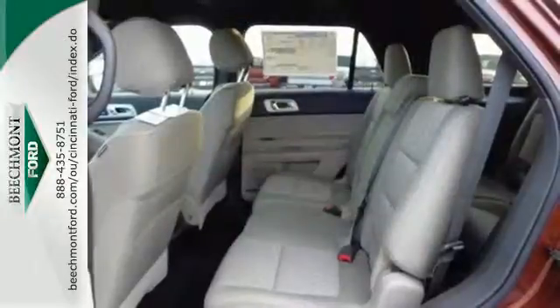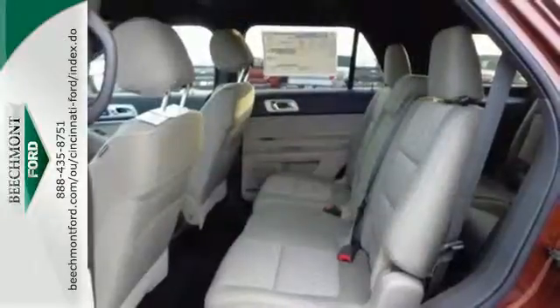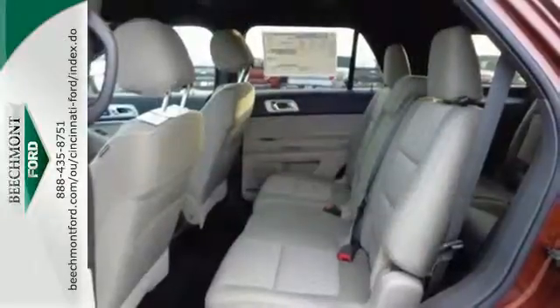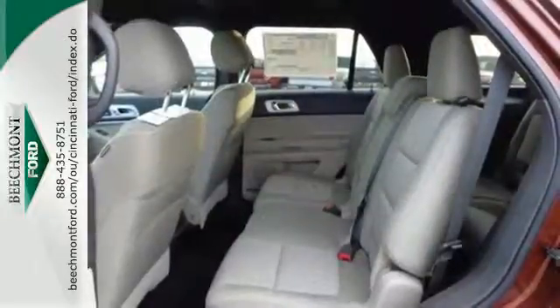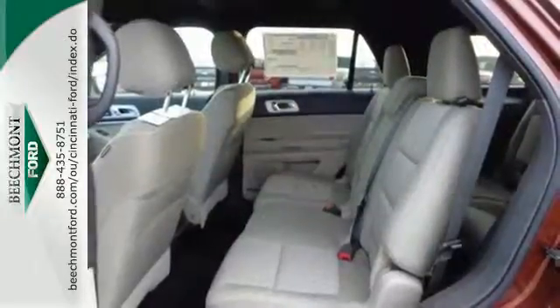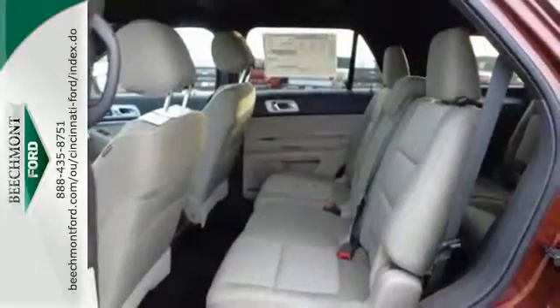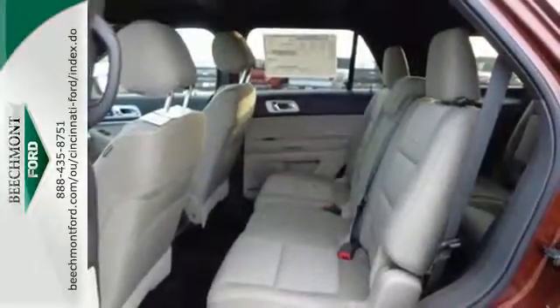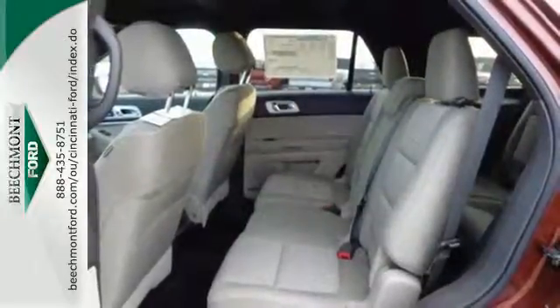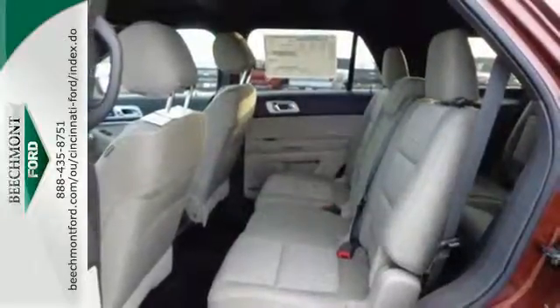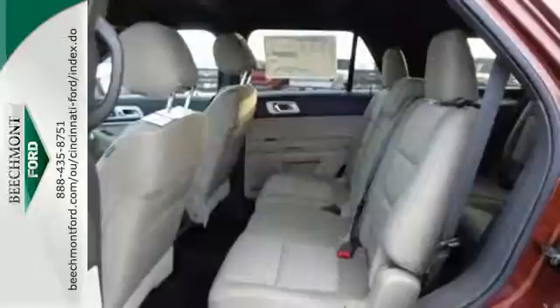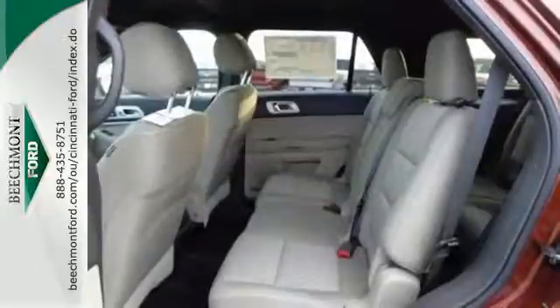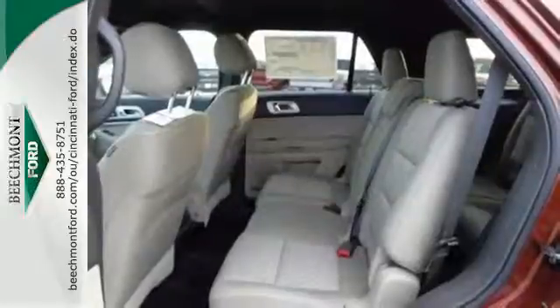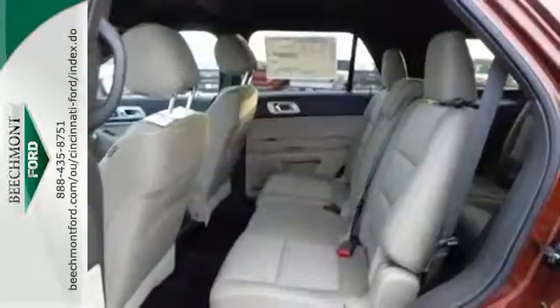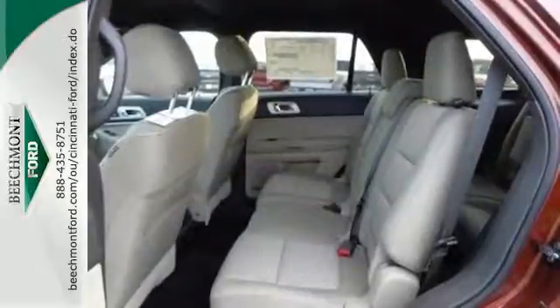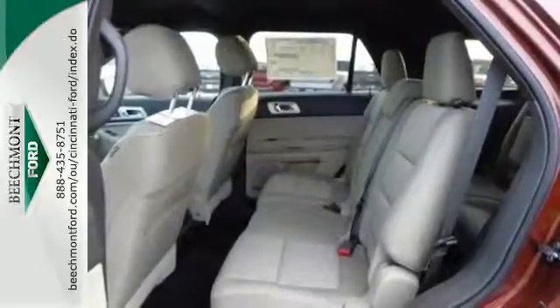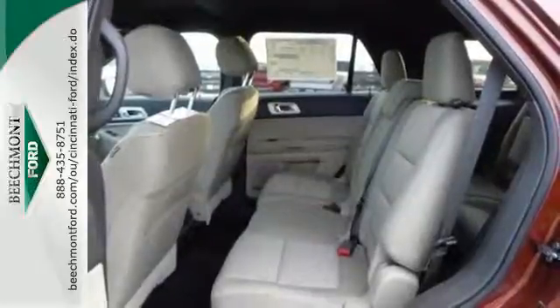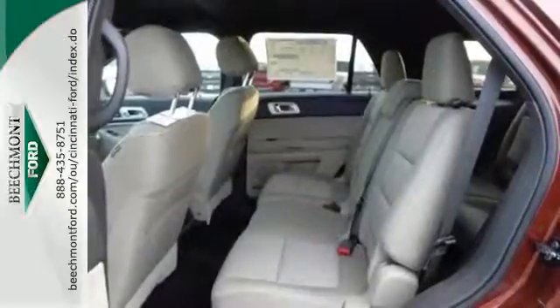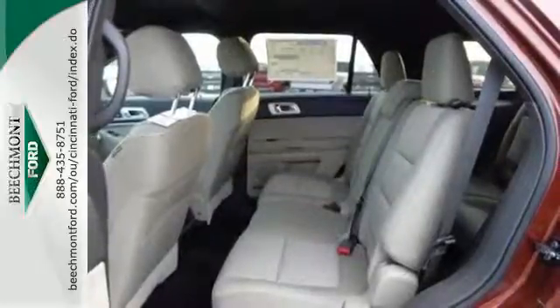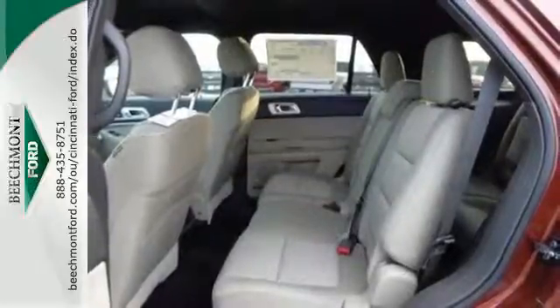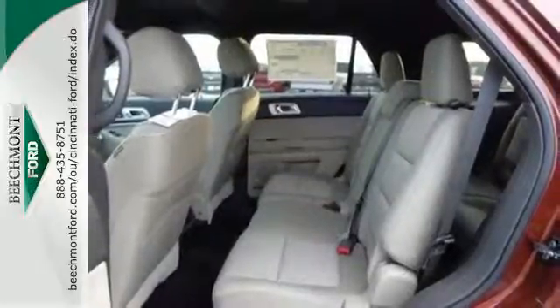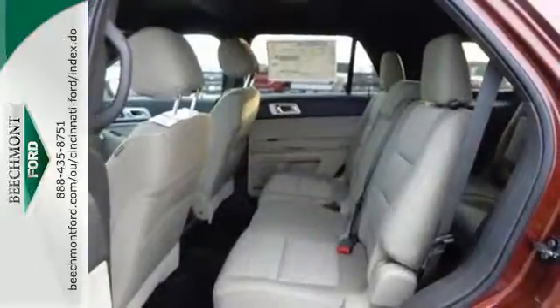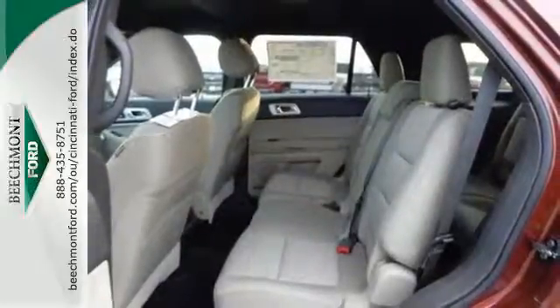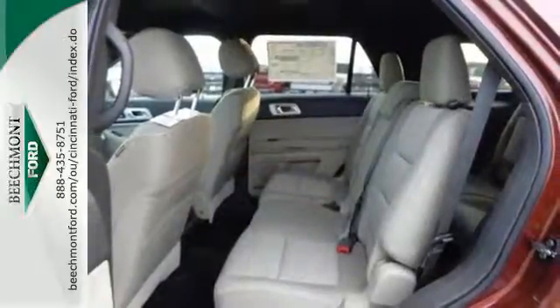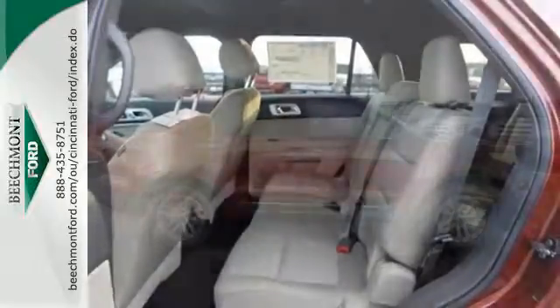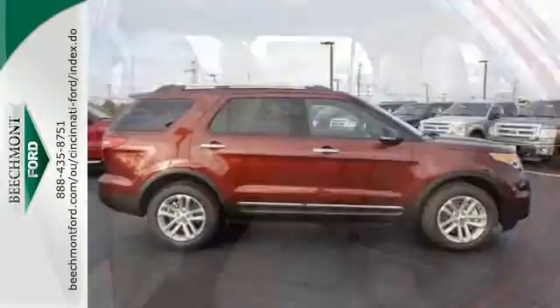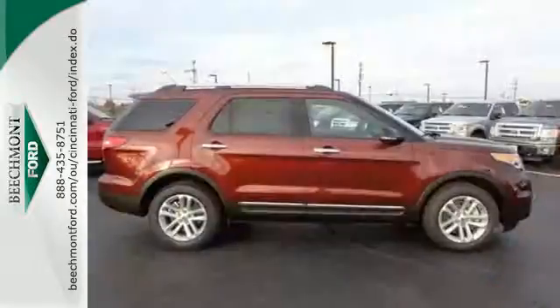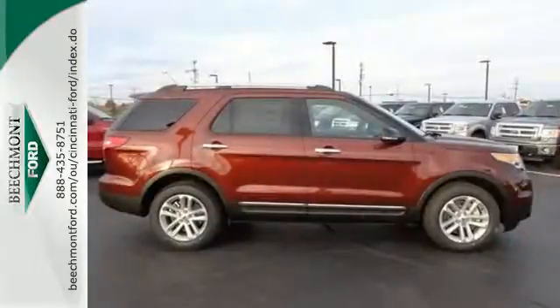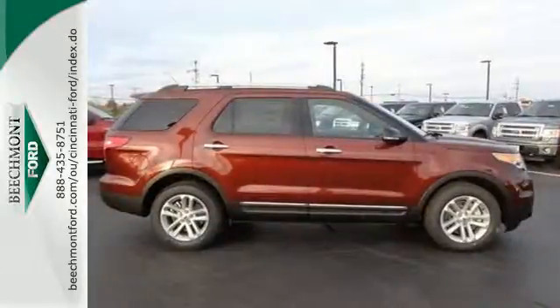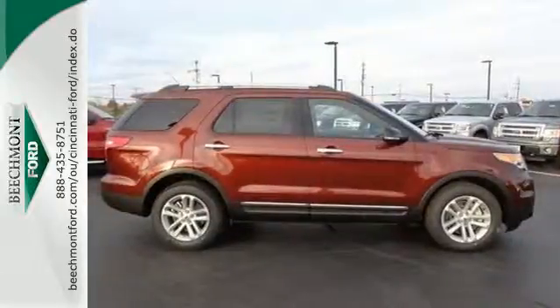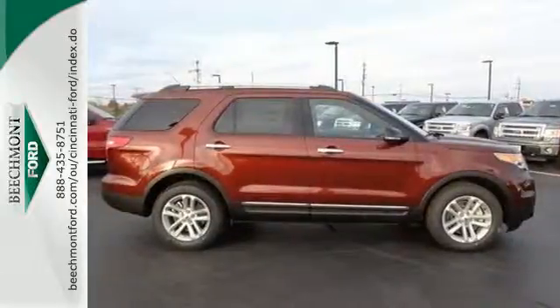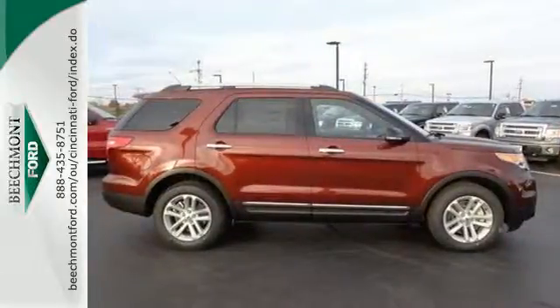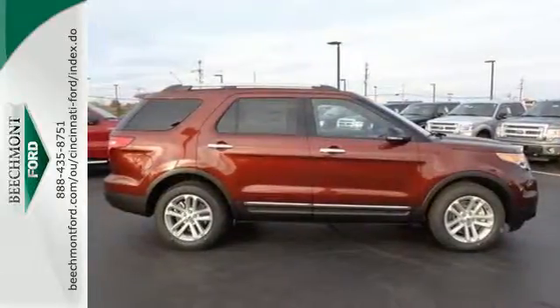Plus, you'll take everyone and everything with you, thanks to the standard third-row split bench seat.